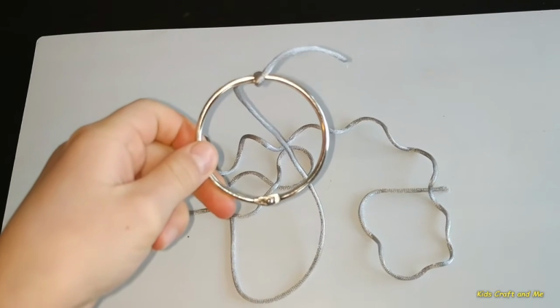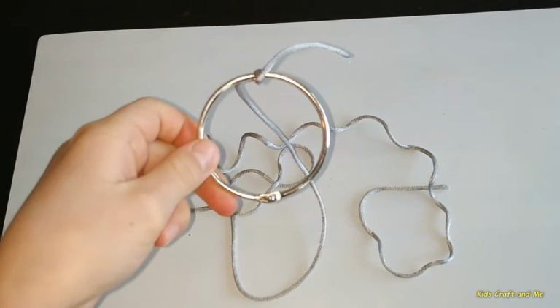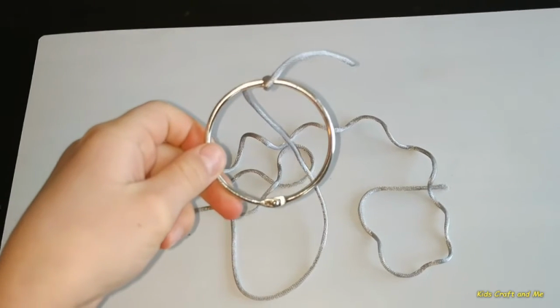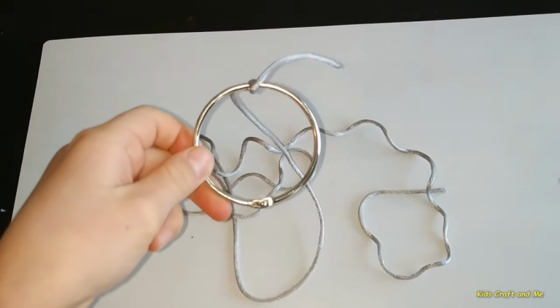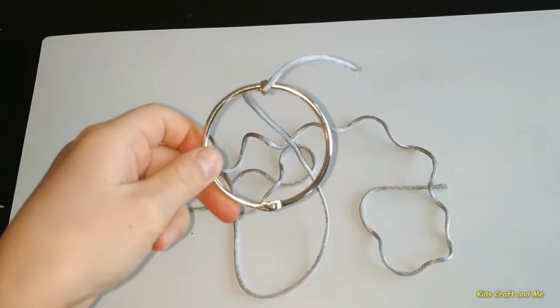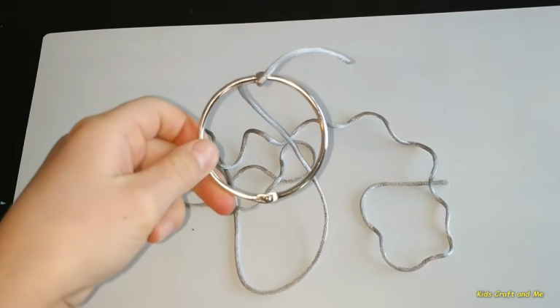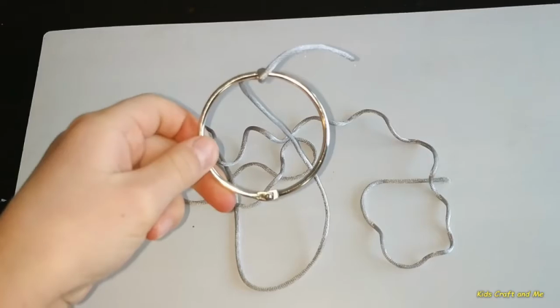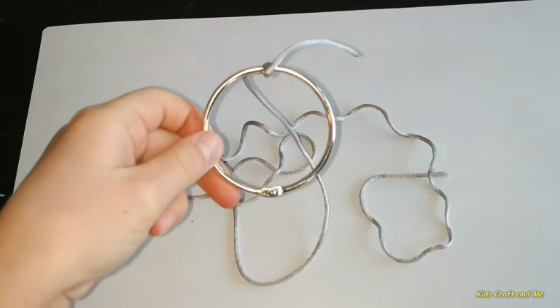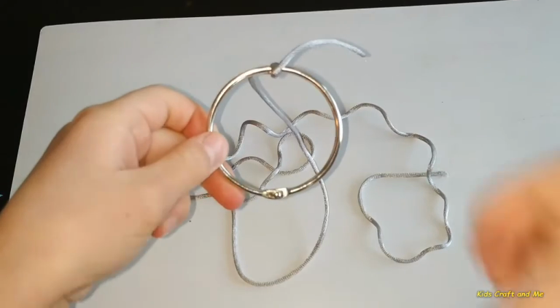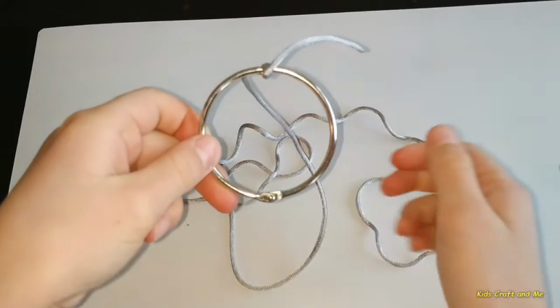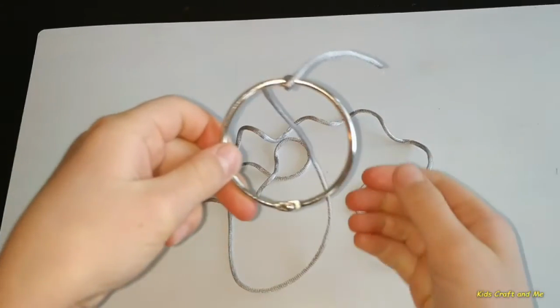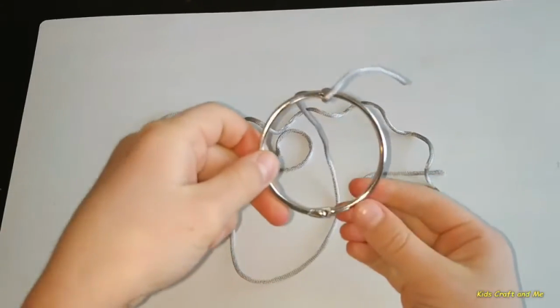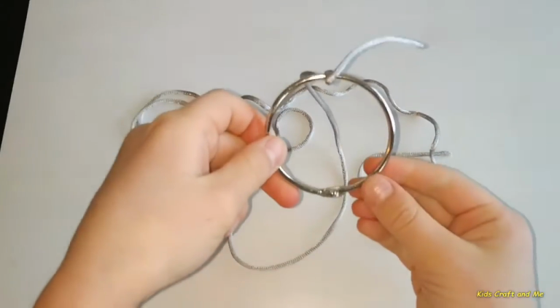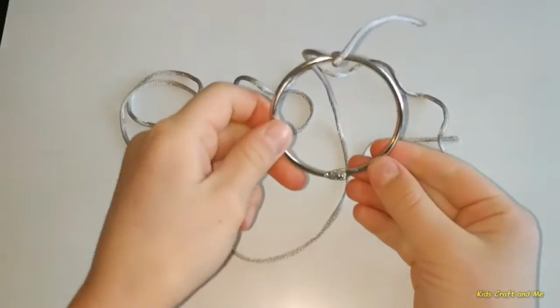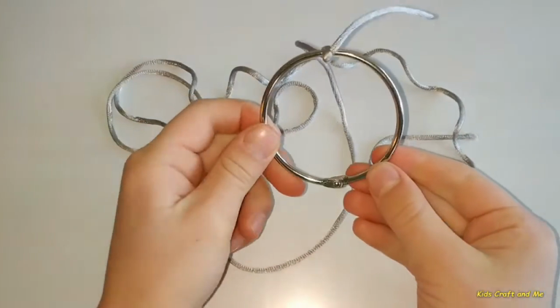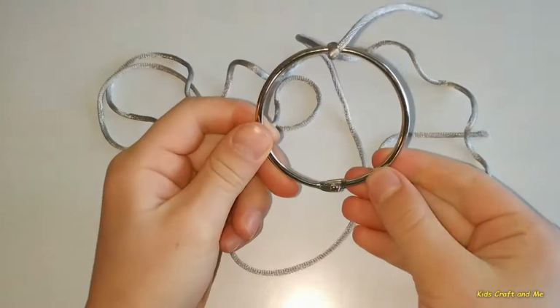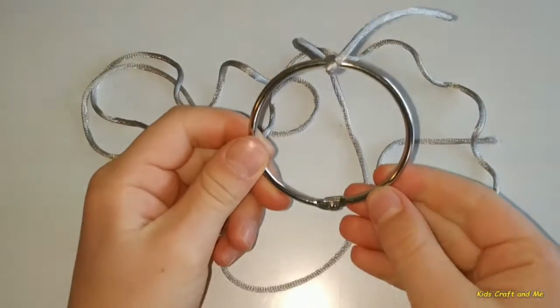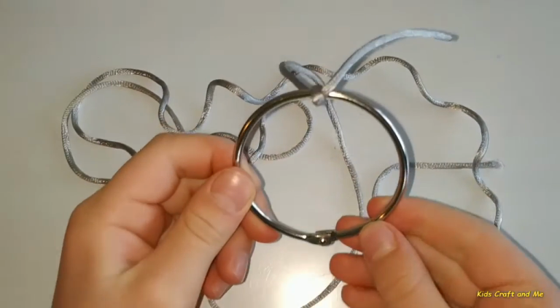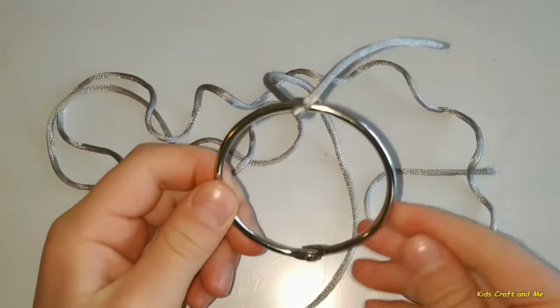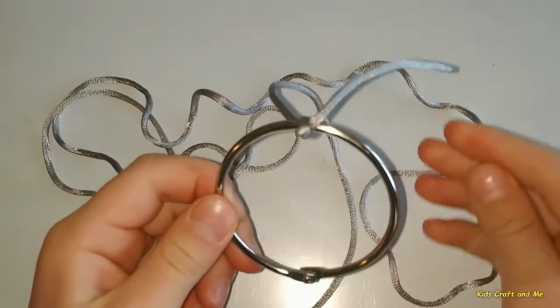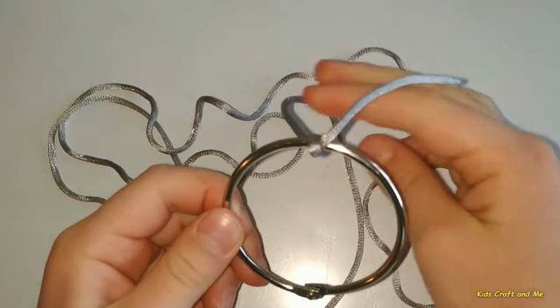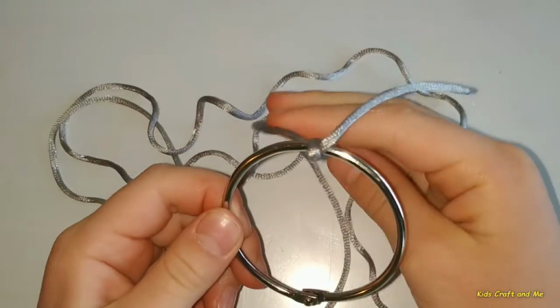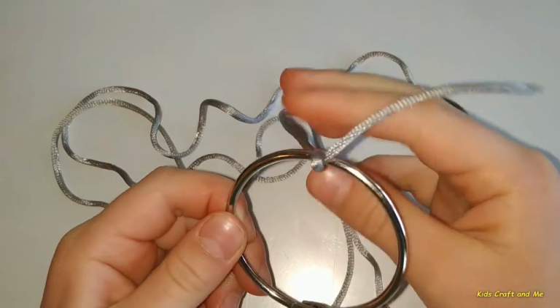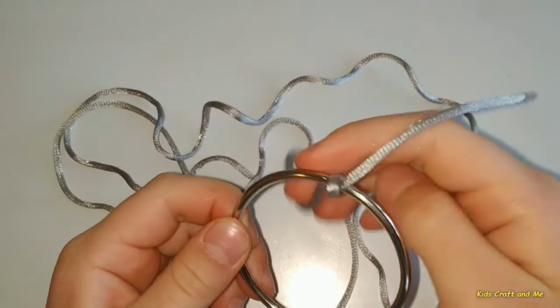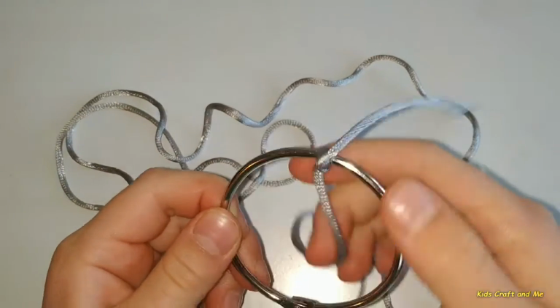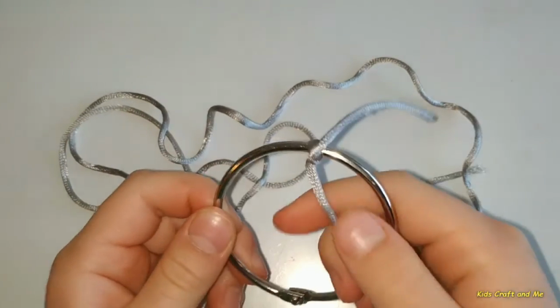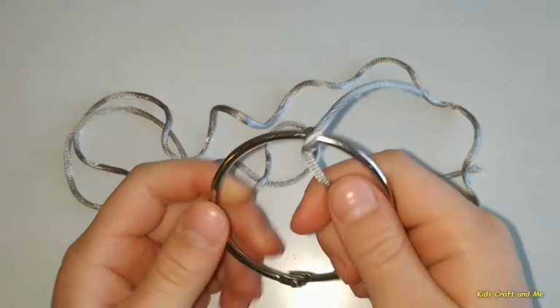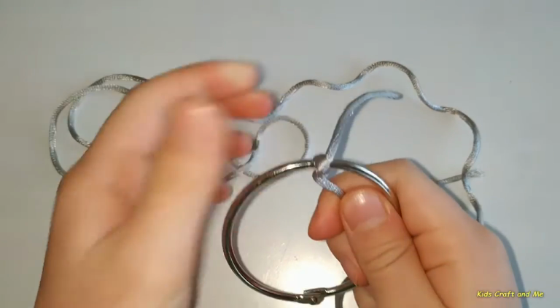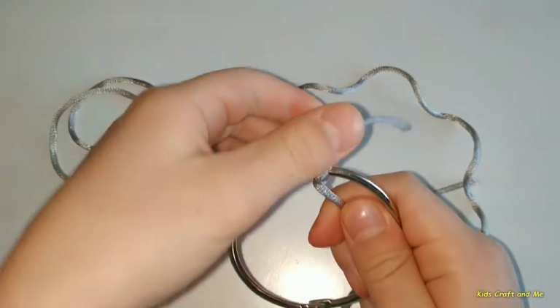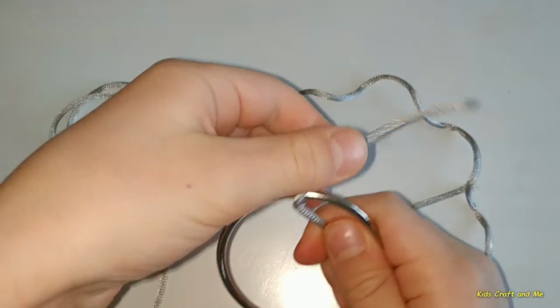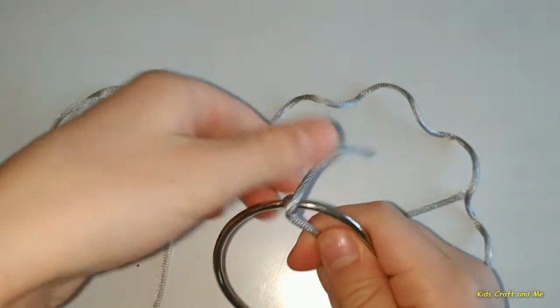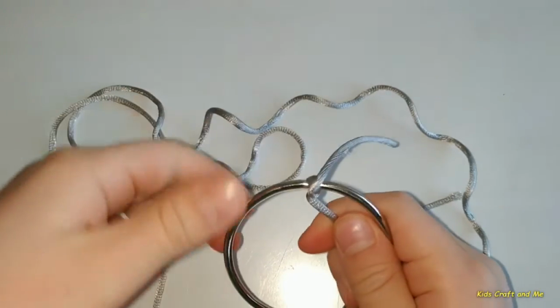First of all, you will tie the string to the ring and continue, just like me.